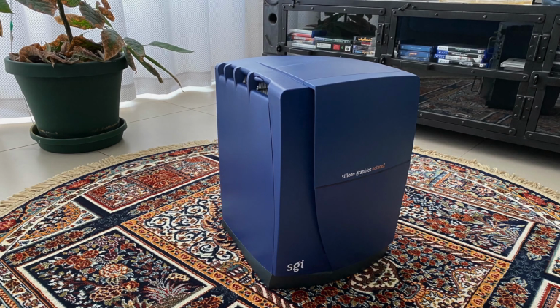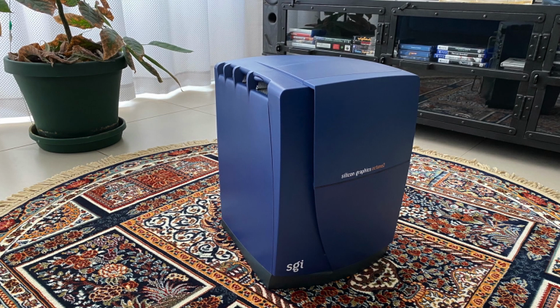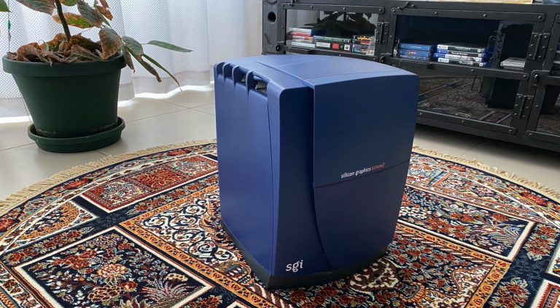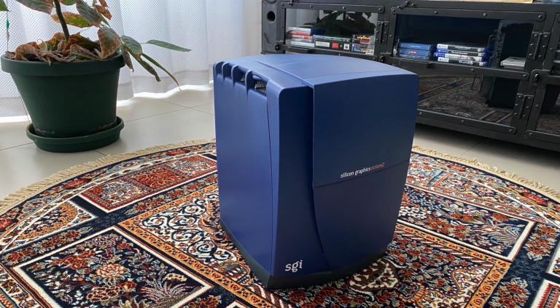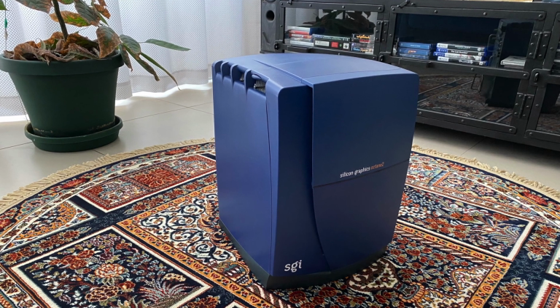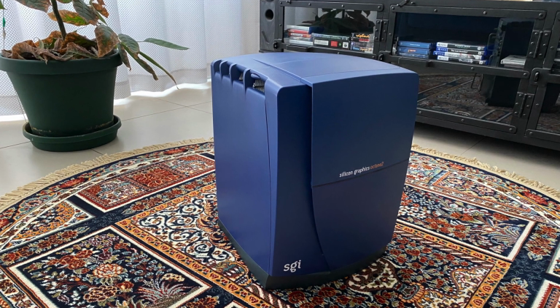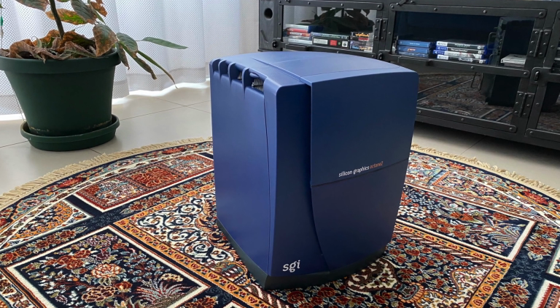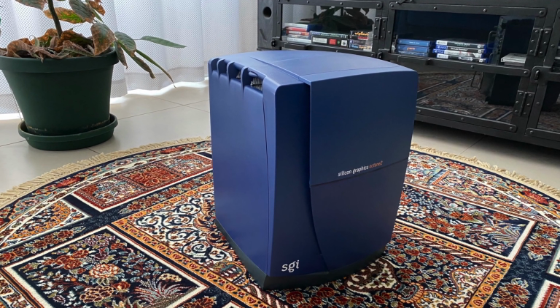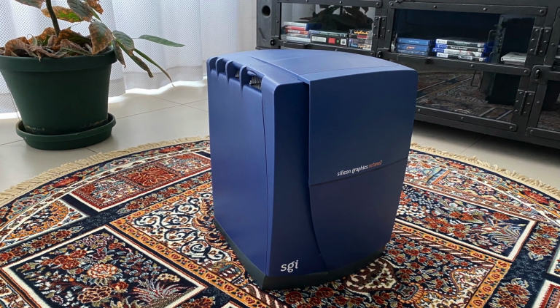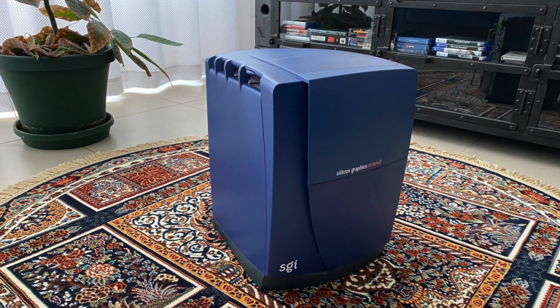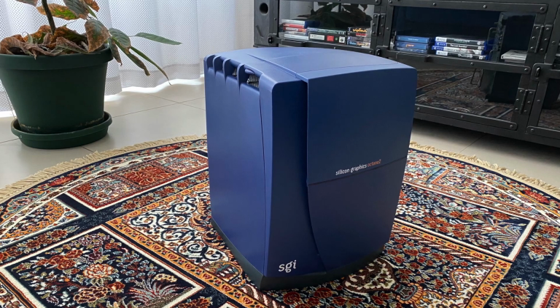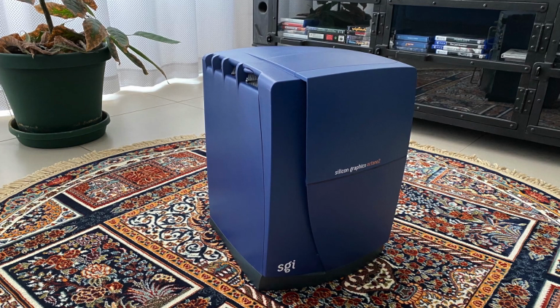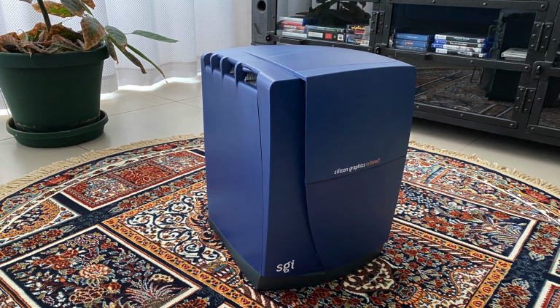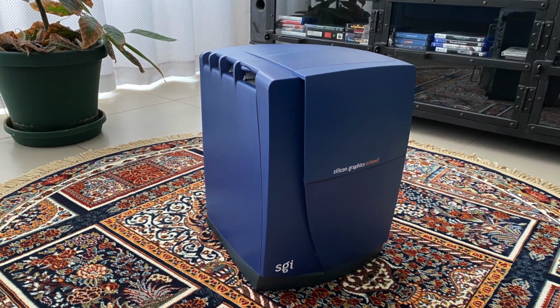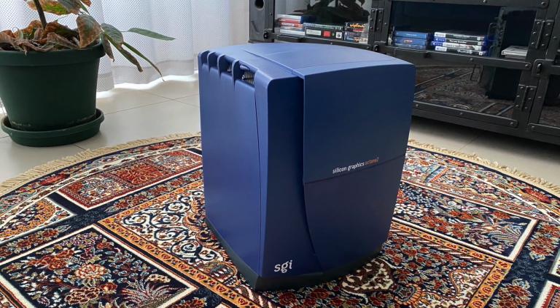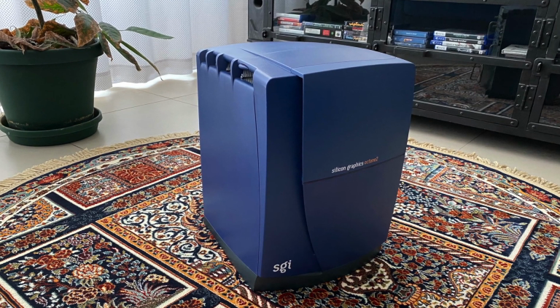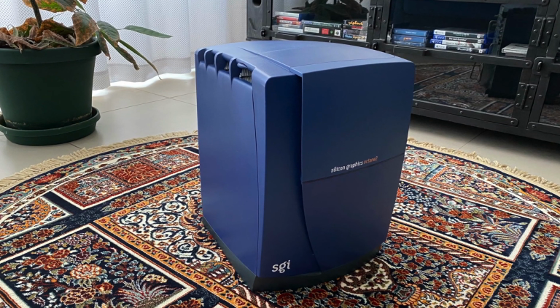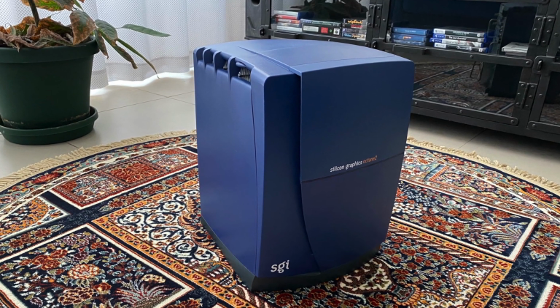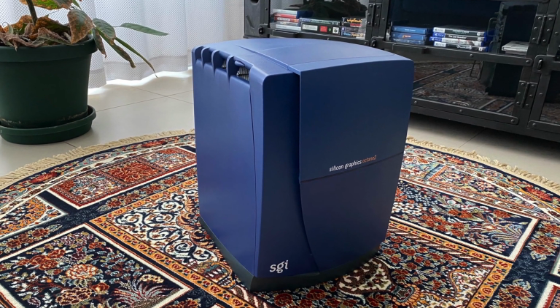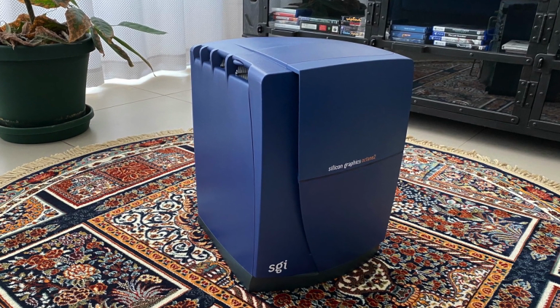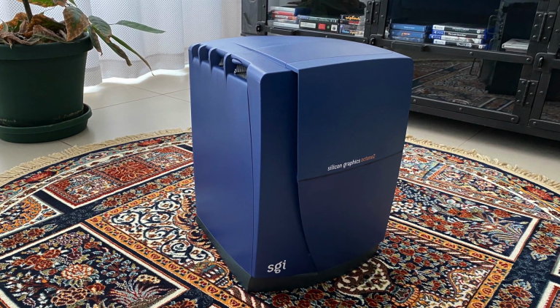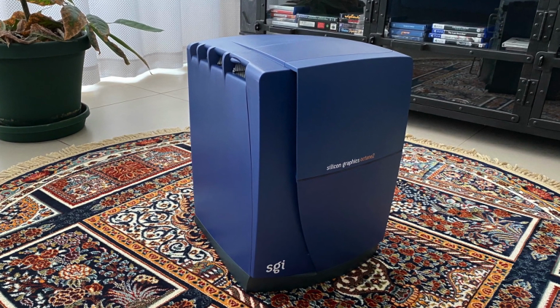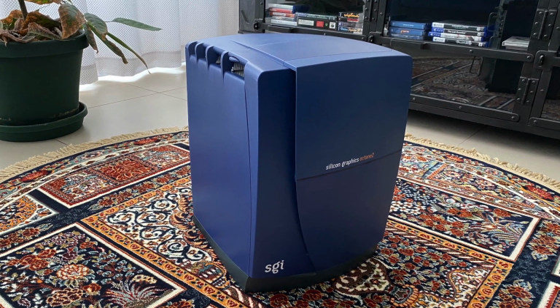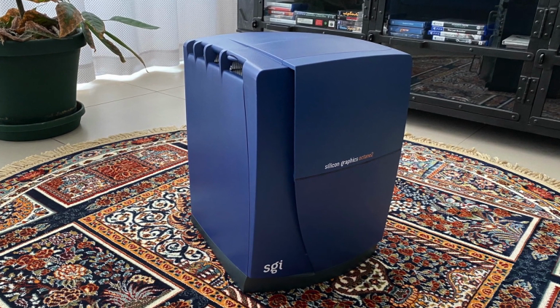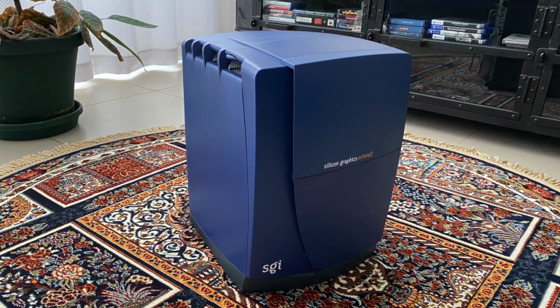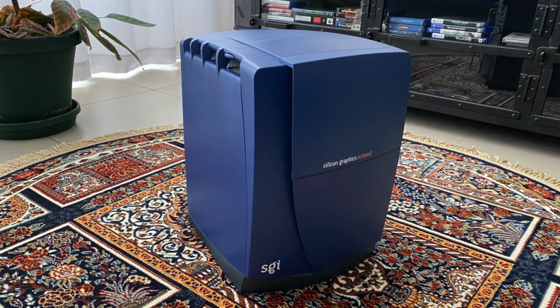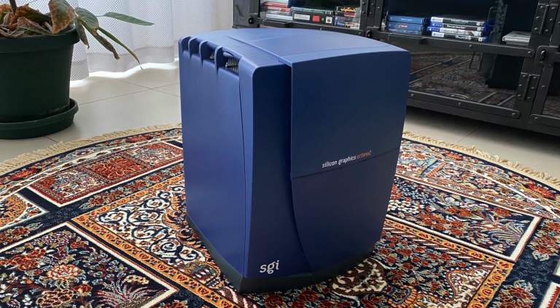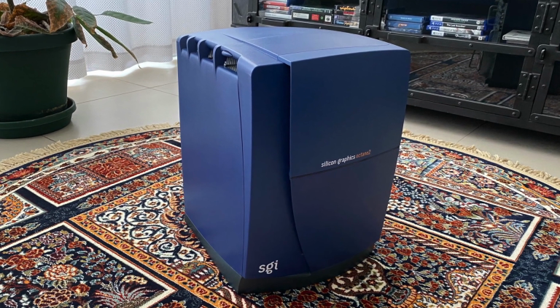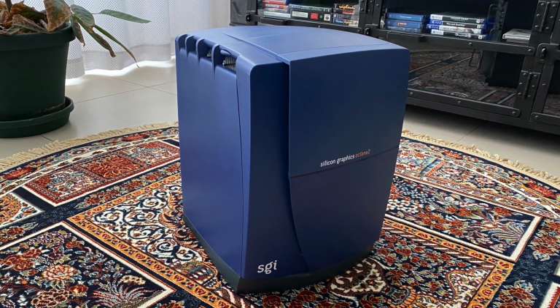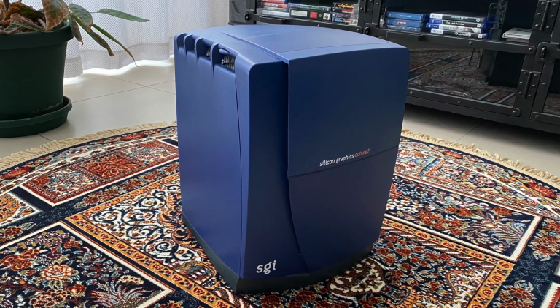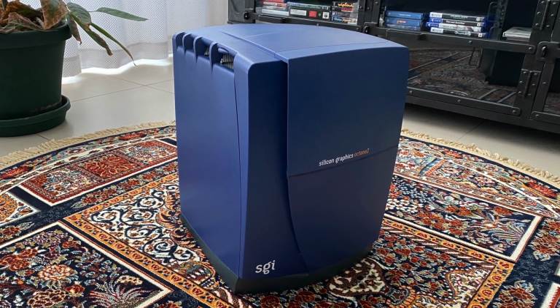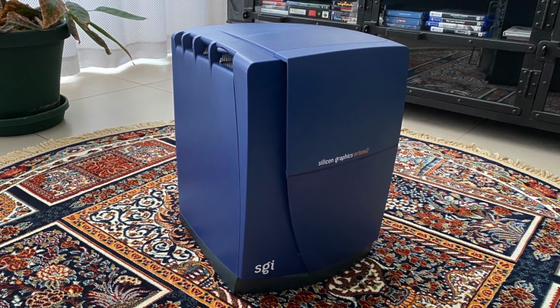Today I'm going to show you exactly what you get when you pair a single R12000 at 400 MHz with a V12 in an Octane 2.